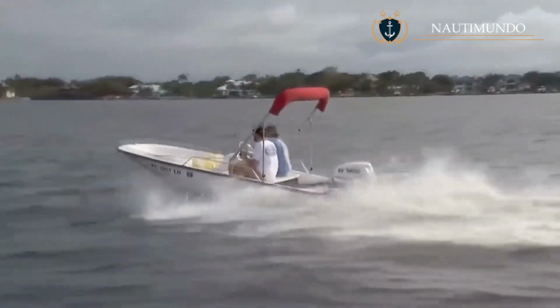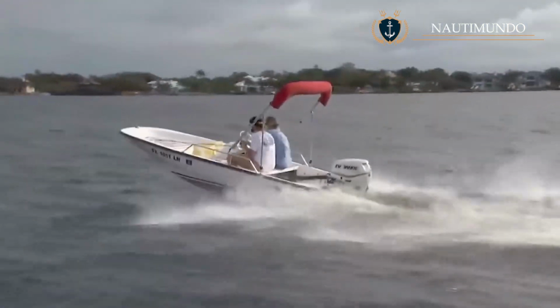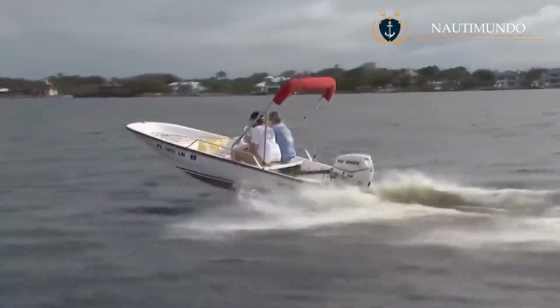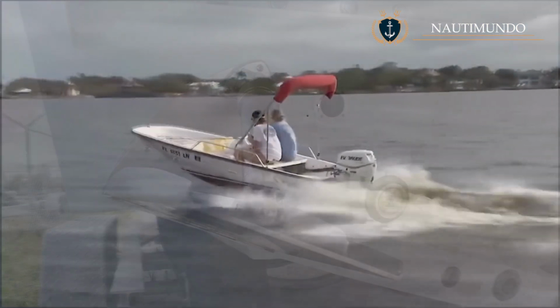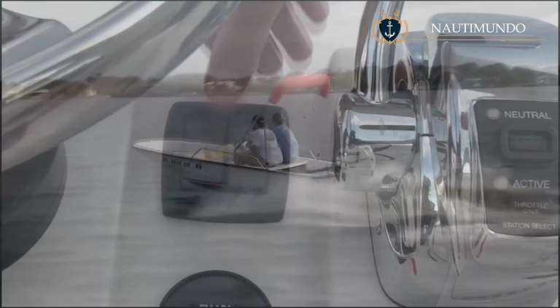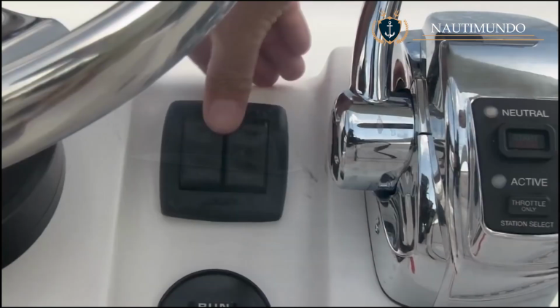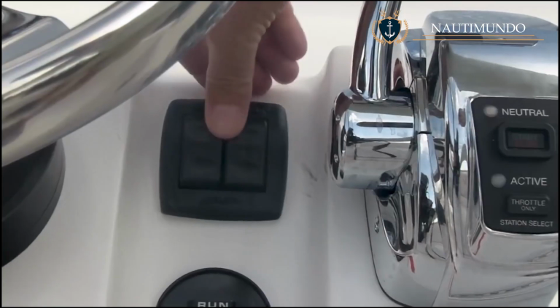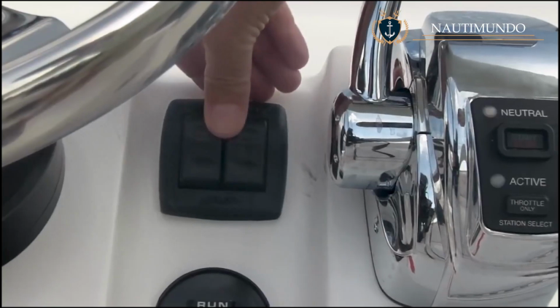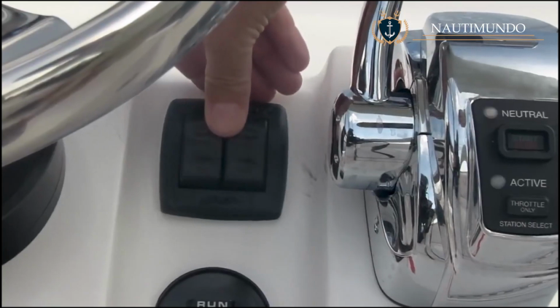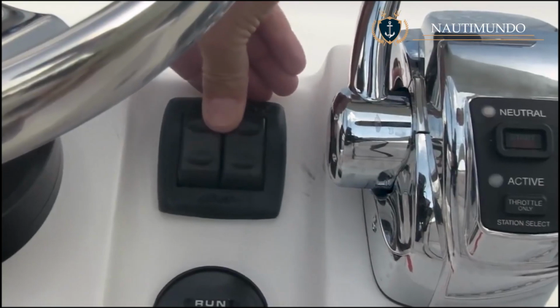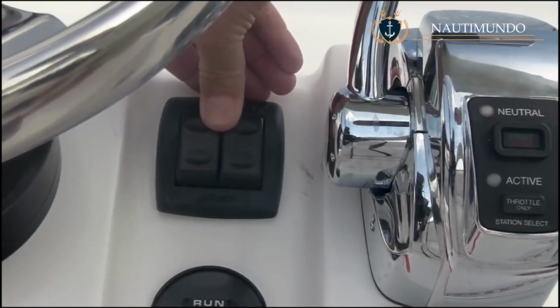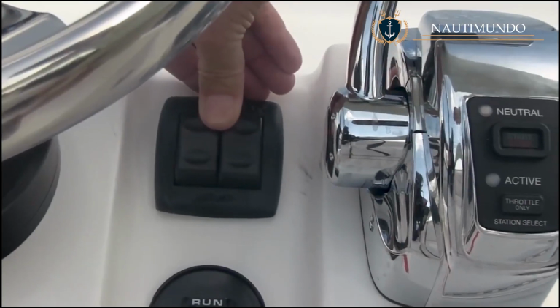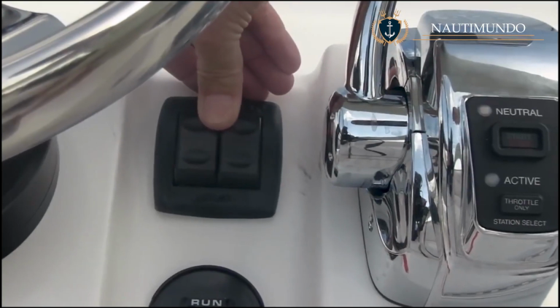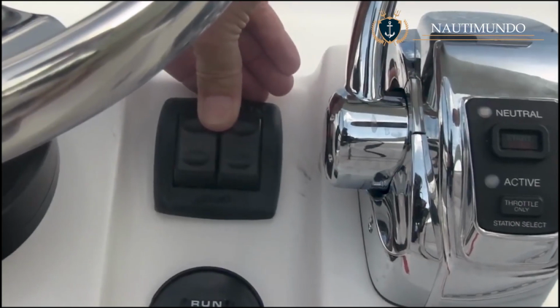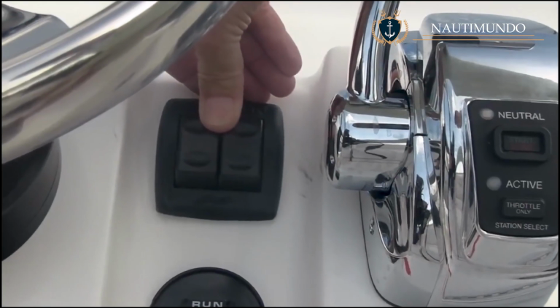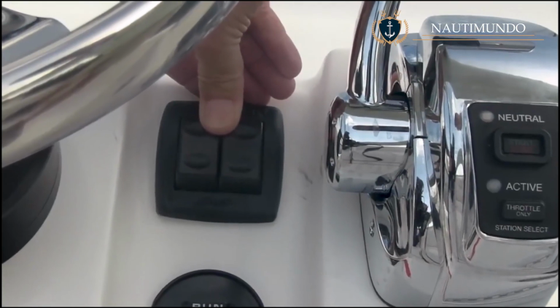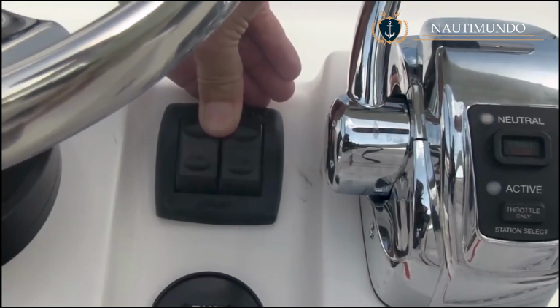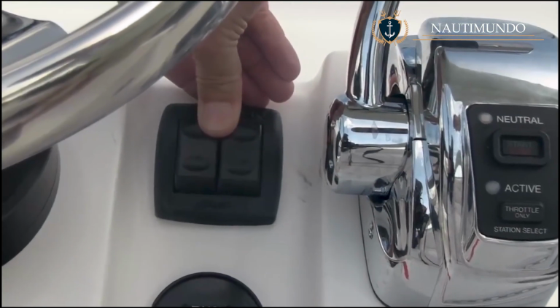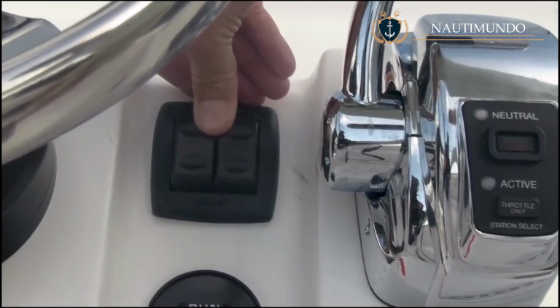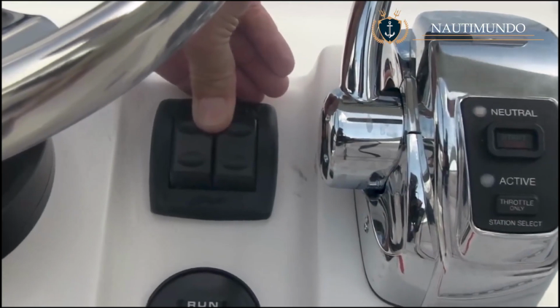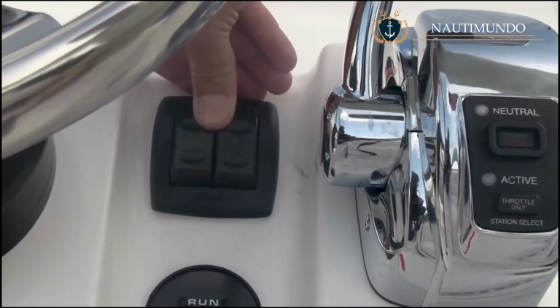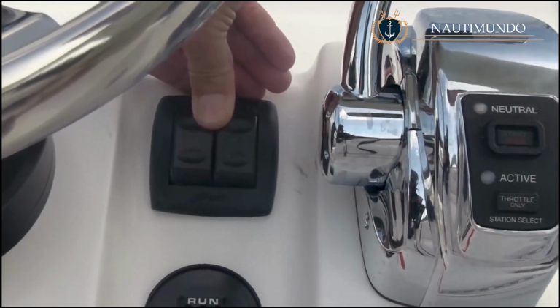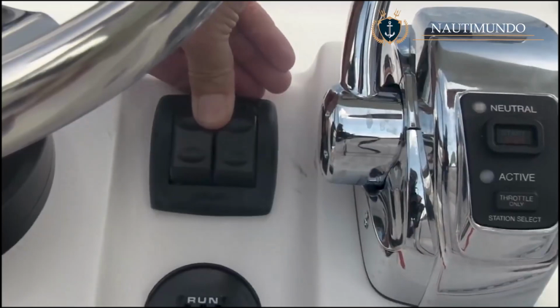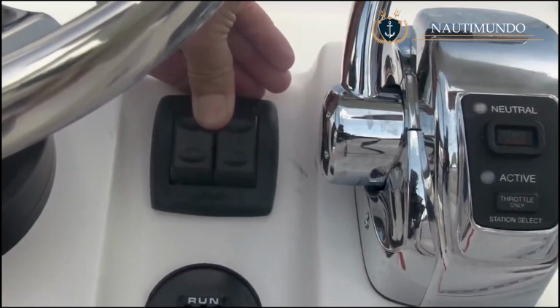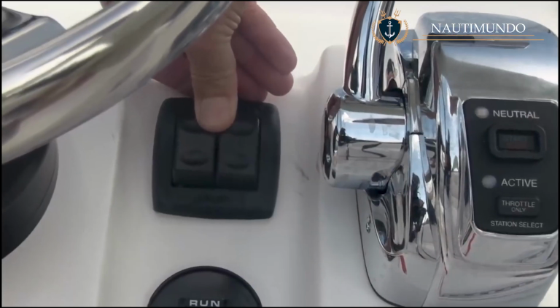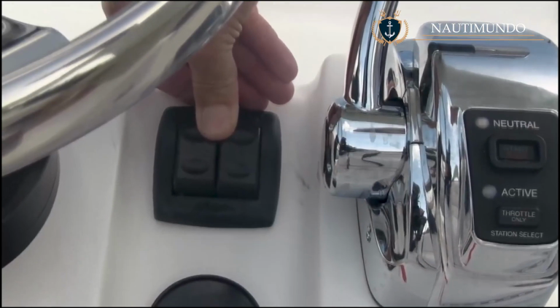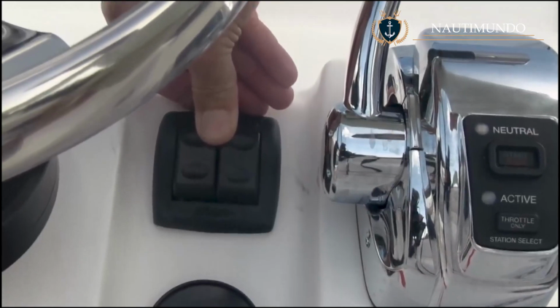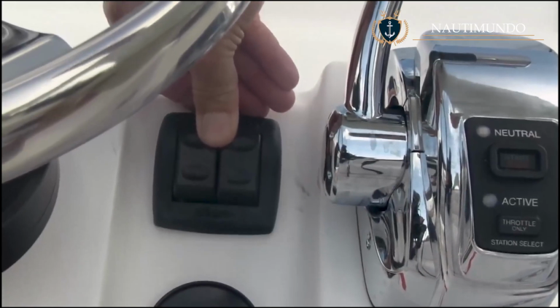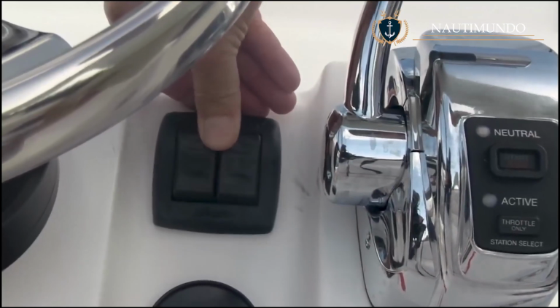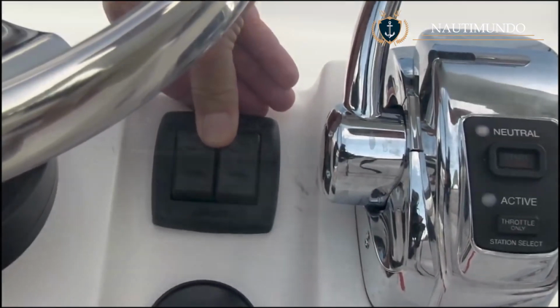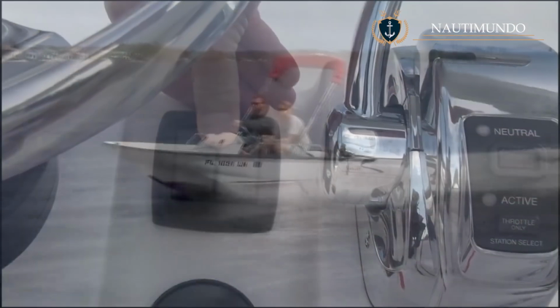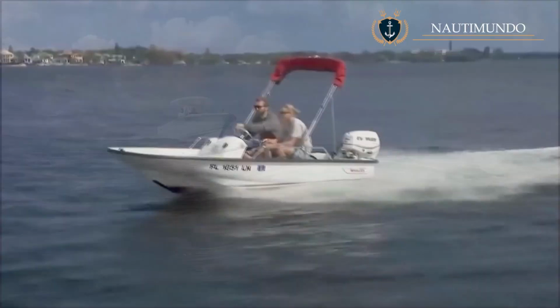When porpoising appears, trim tabs should be lowered gently until the phenomenon is mitigated or disappears.